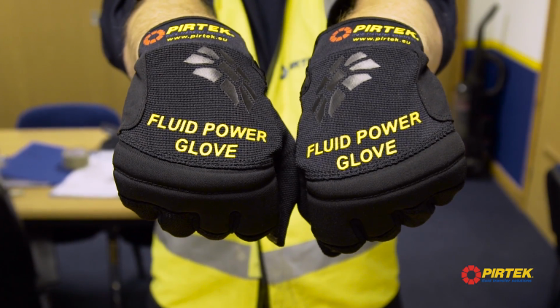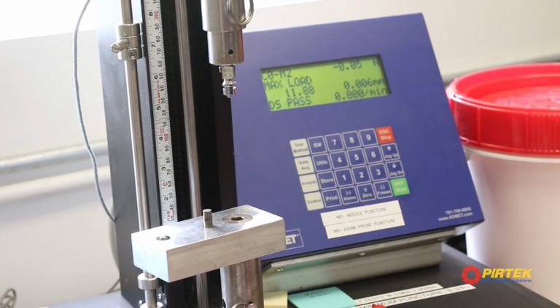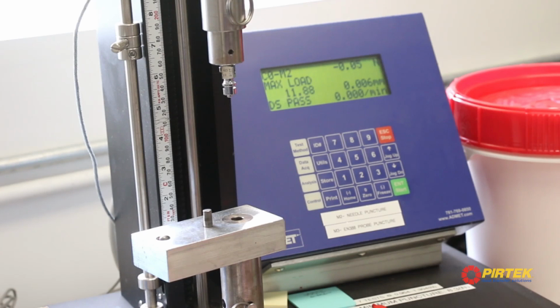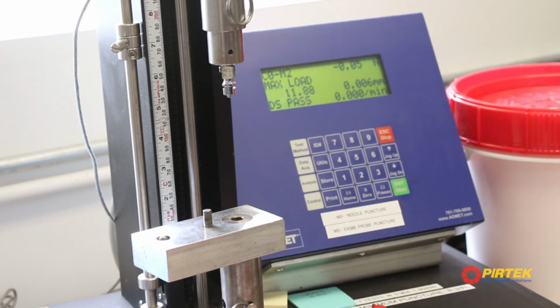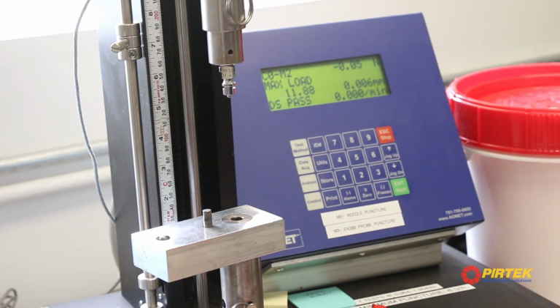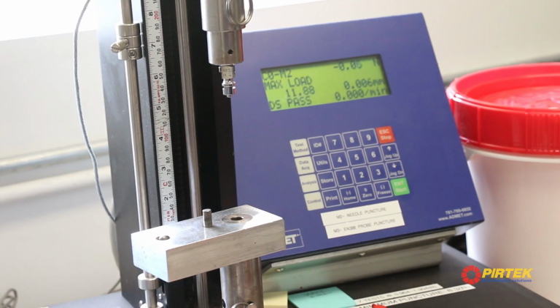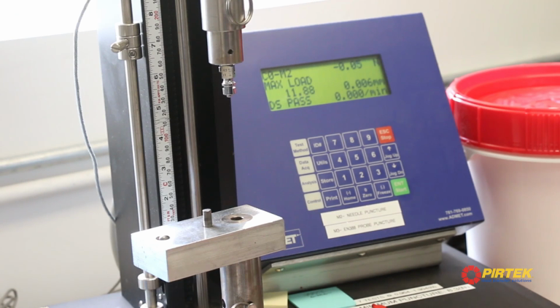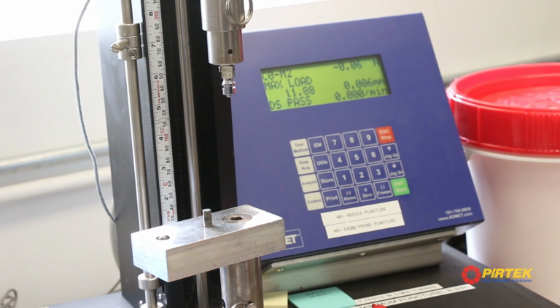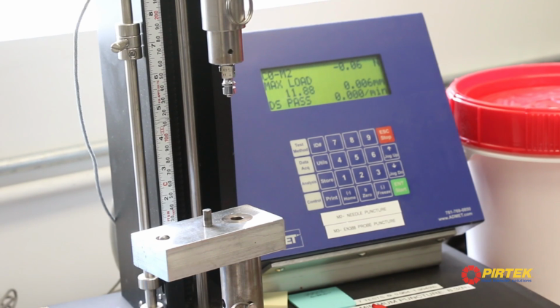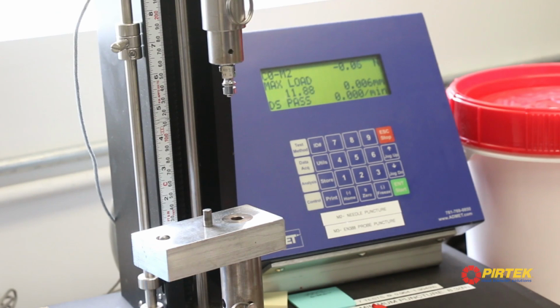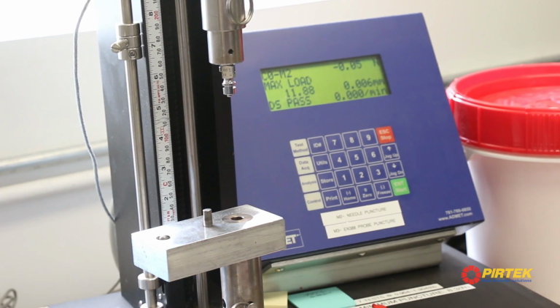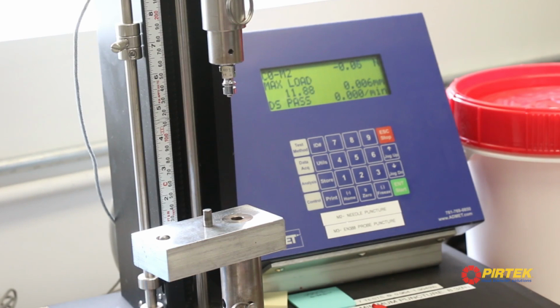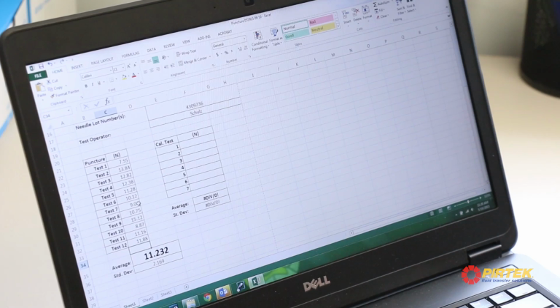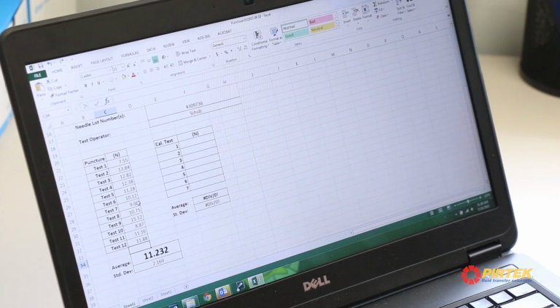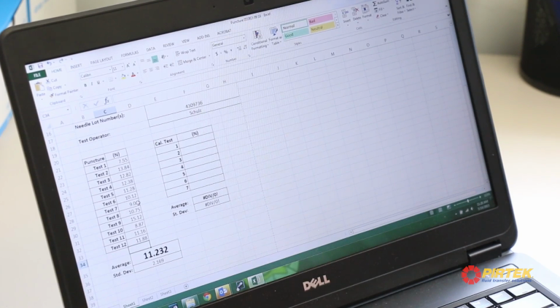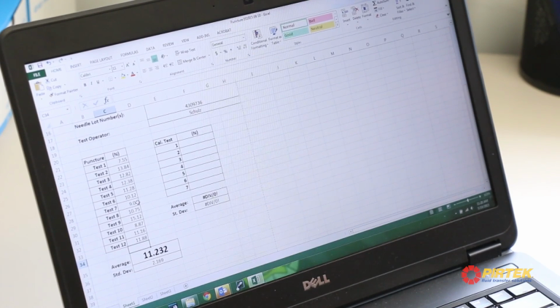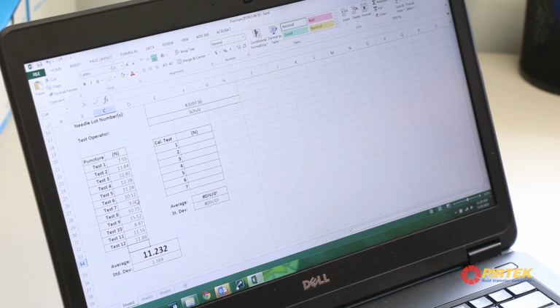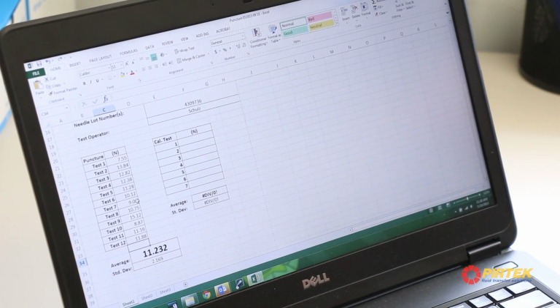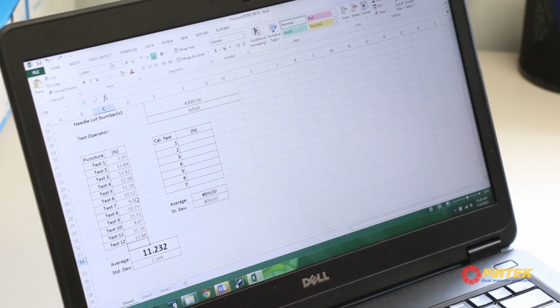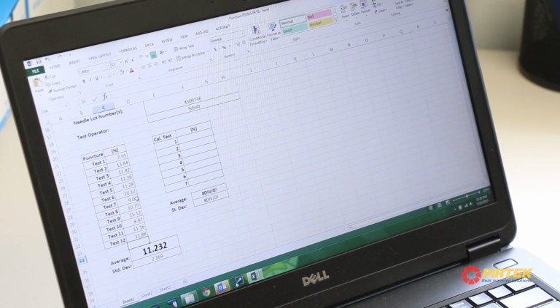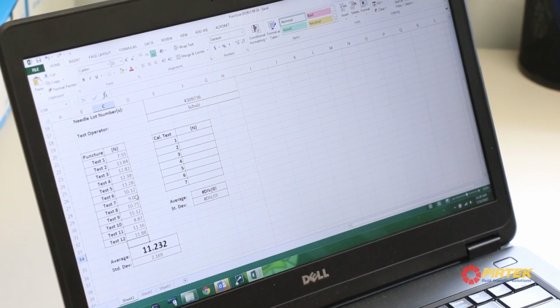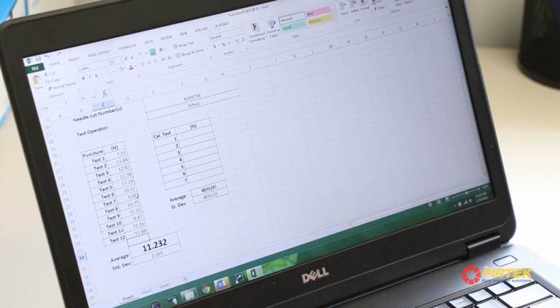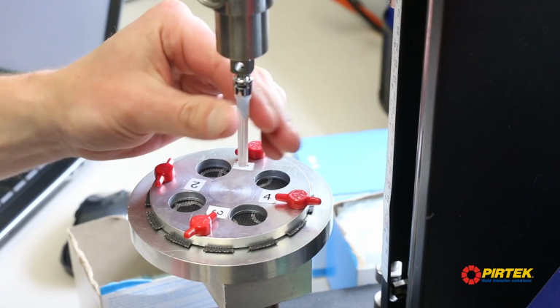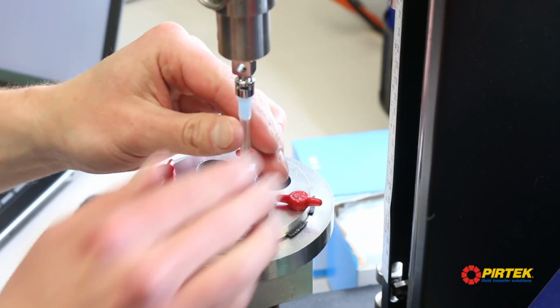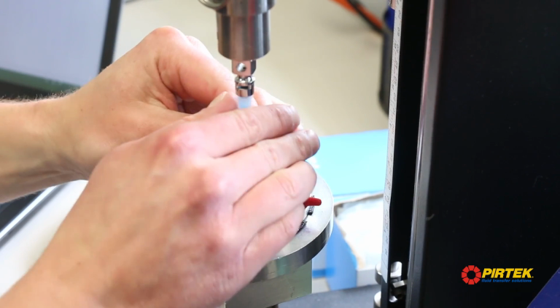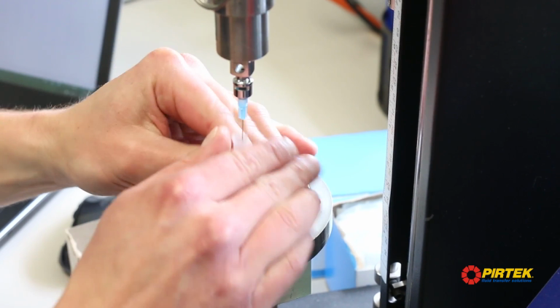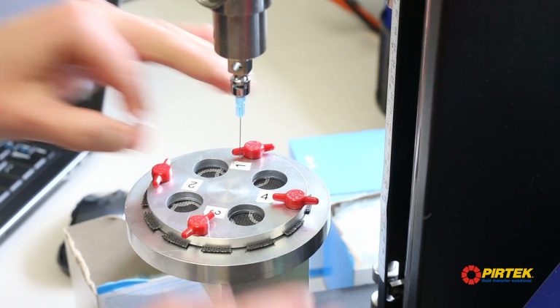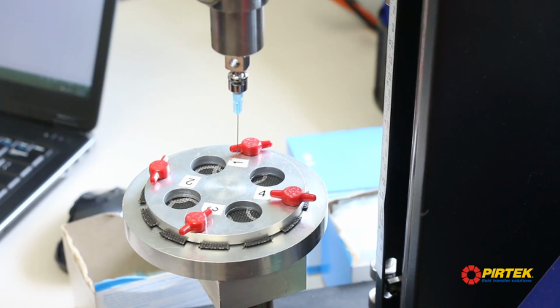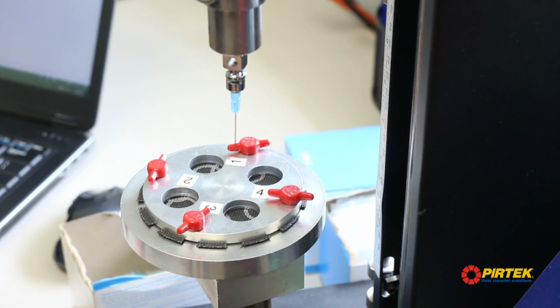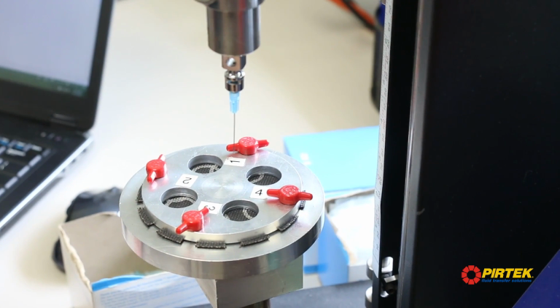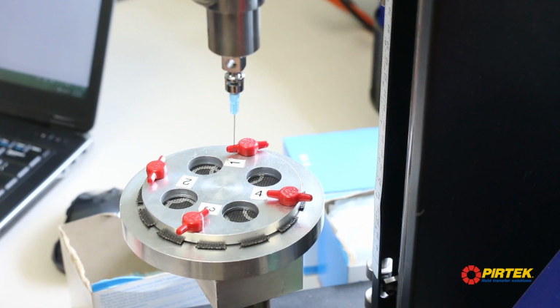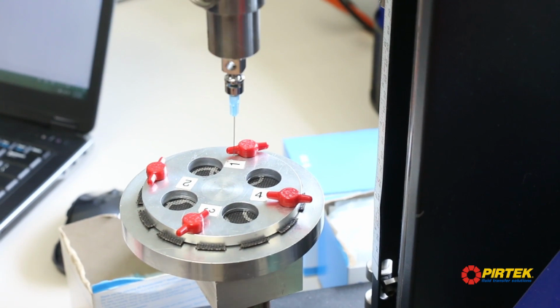During rigorous laboratory testing, it demonstrated injection resistance at pressures up to 700 bar, 10,150 PSI.